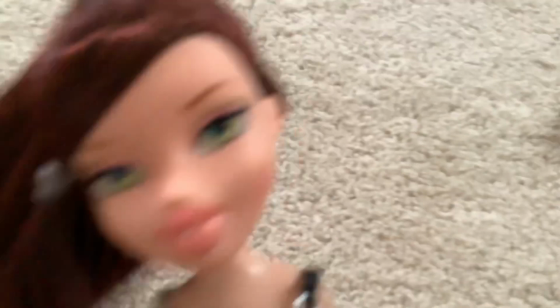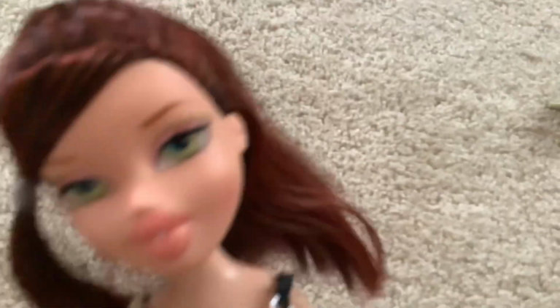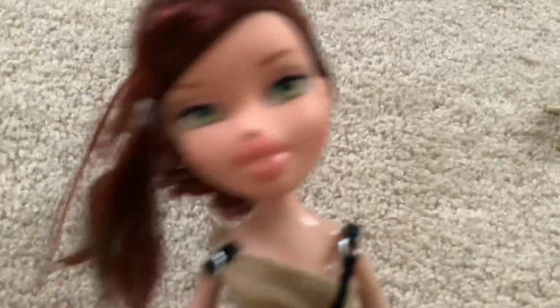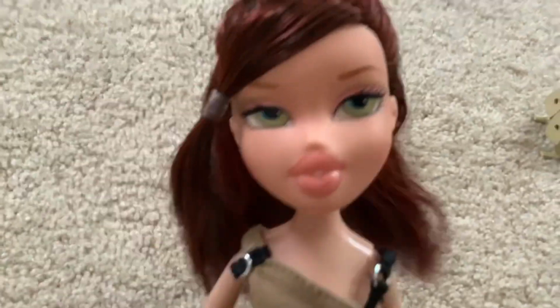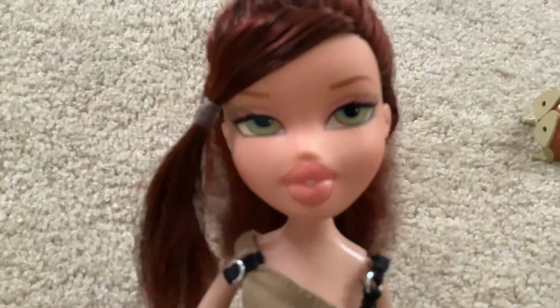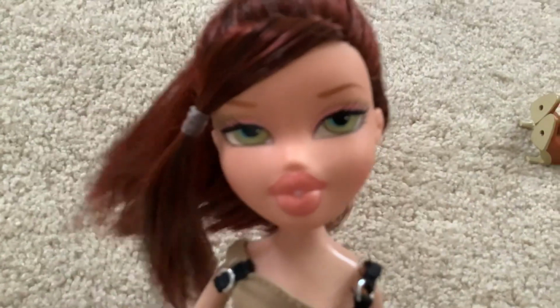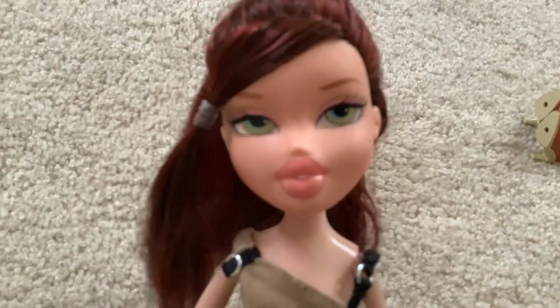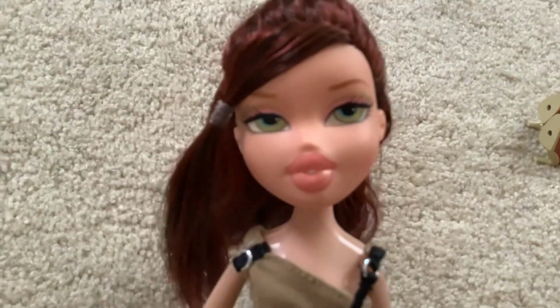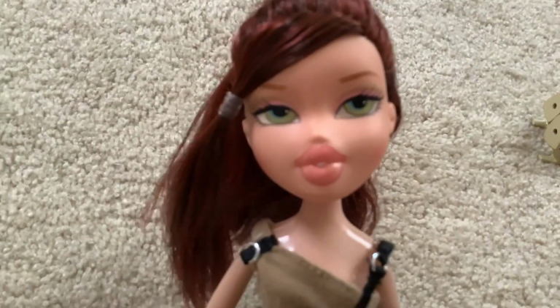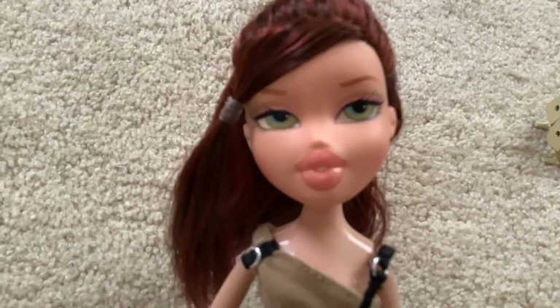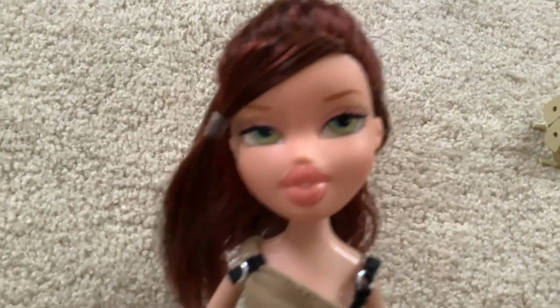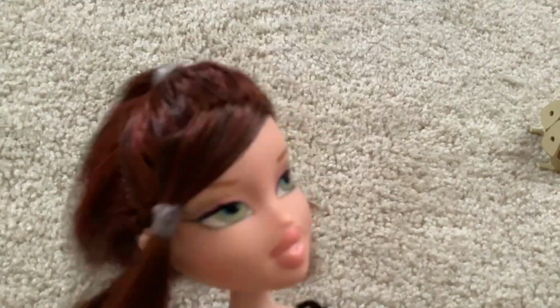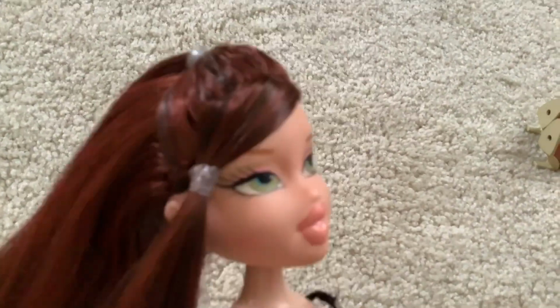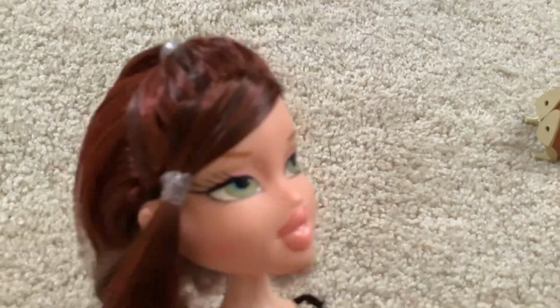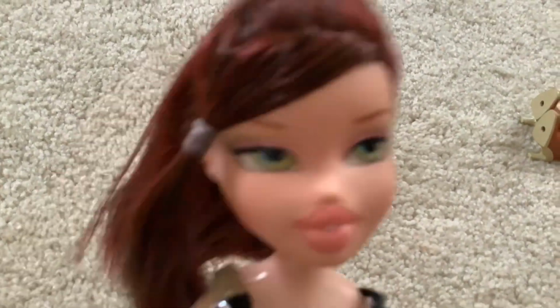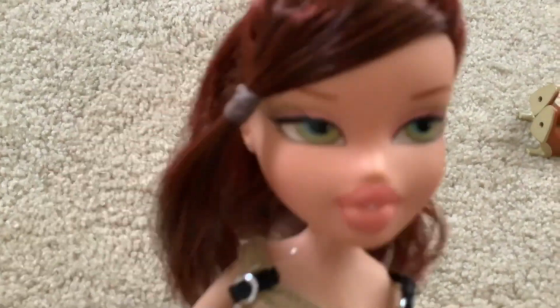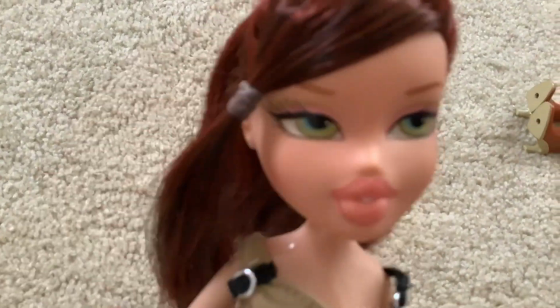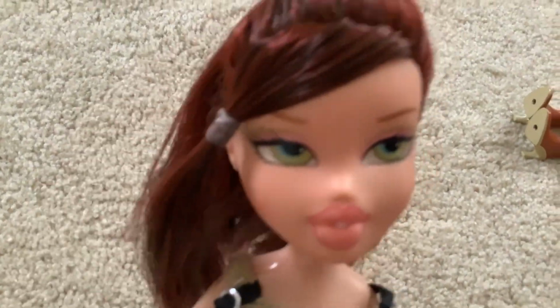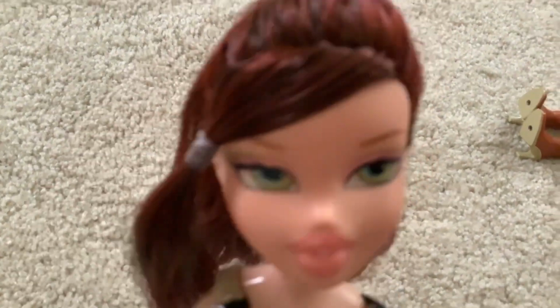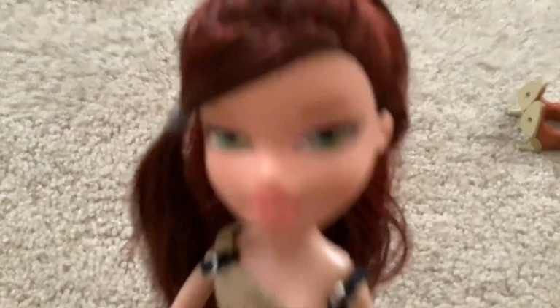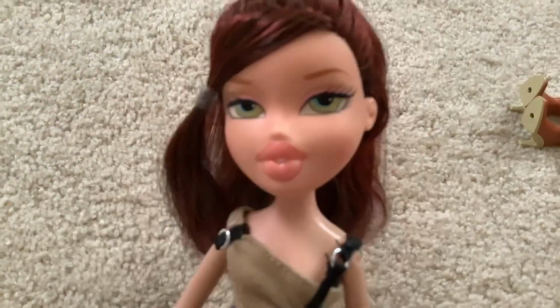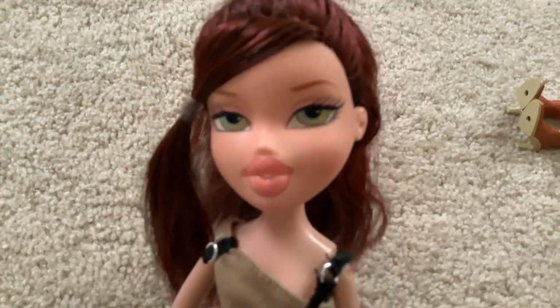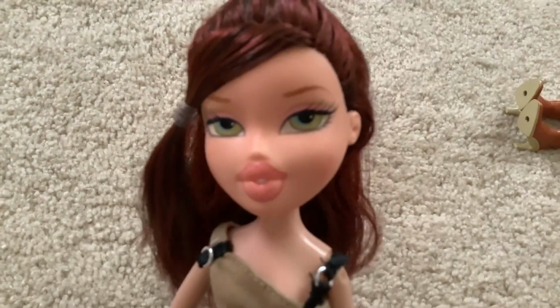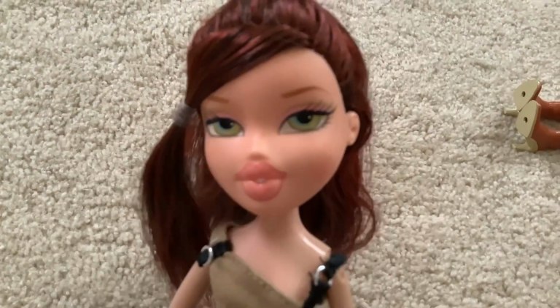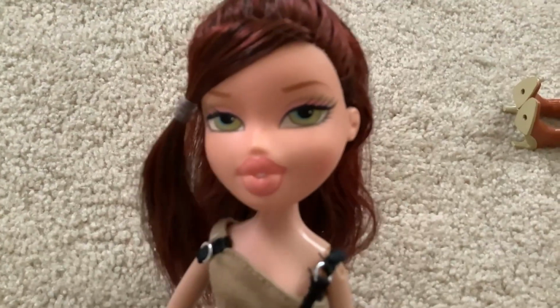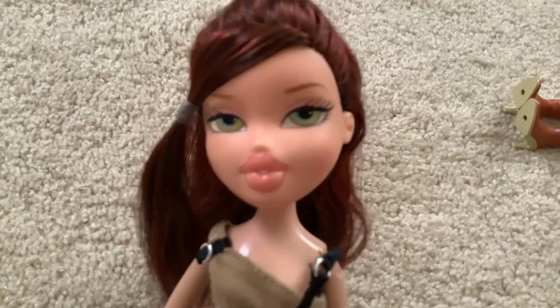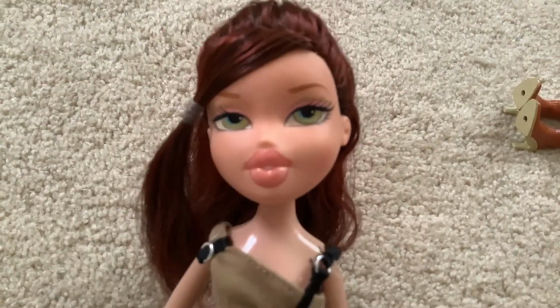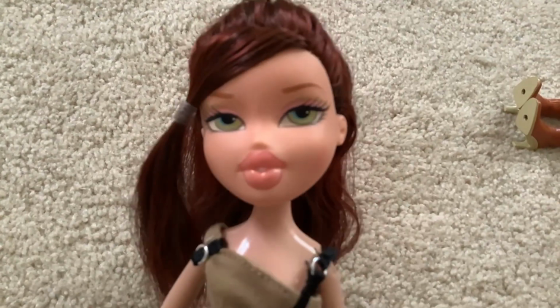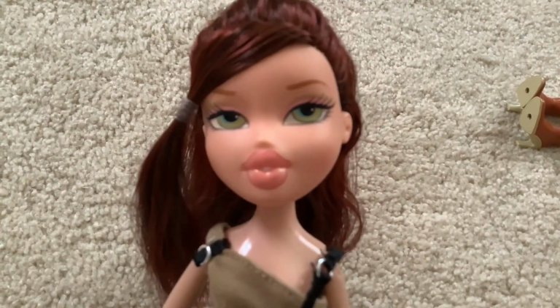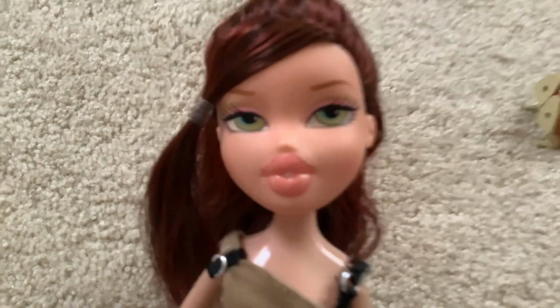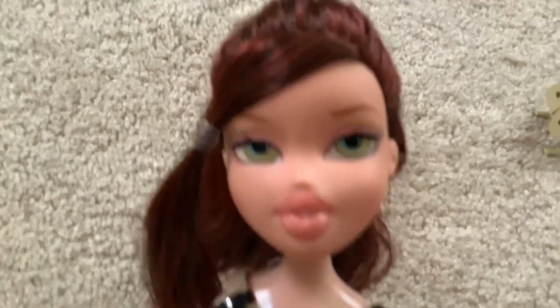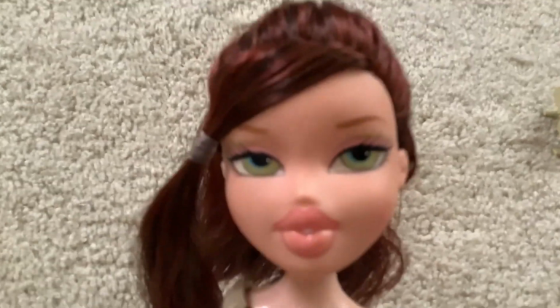Good evening Lizzy boys and welcome back to my channel. Today I wanted to do a double doll review, something I've never done before.